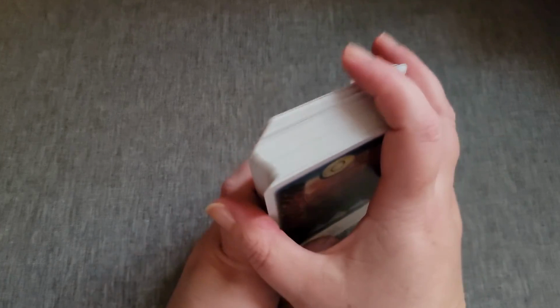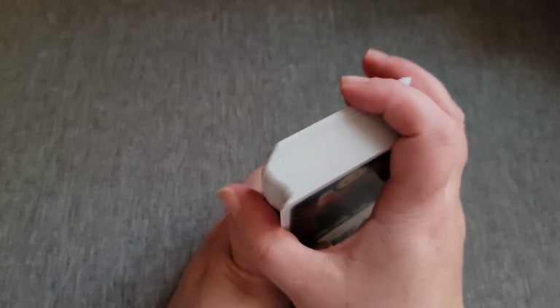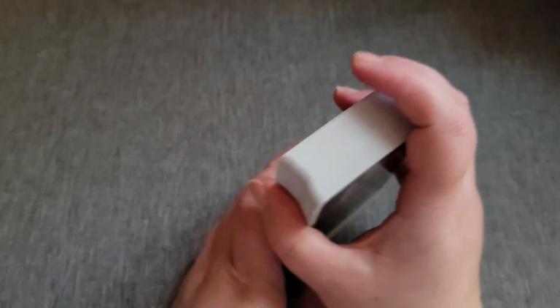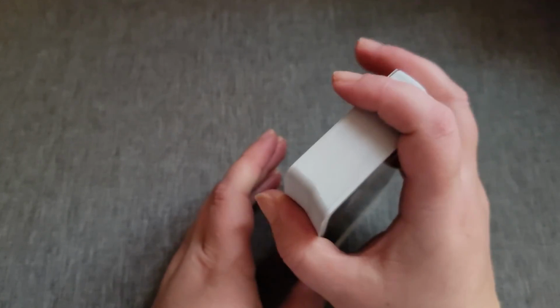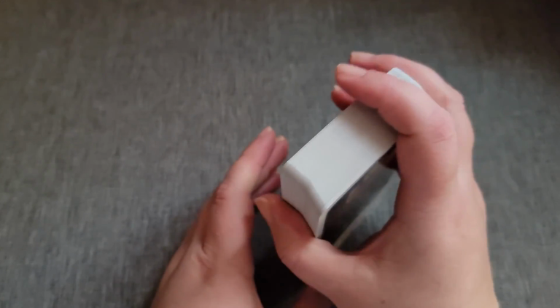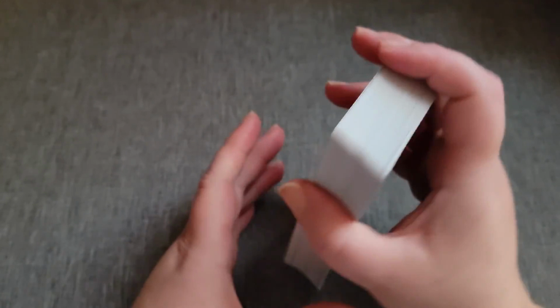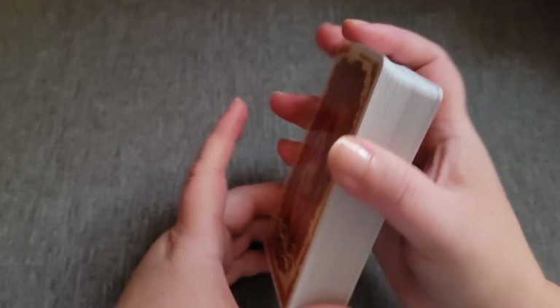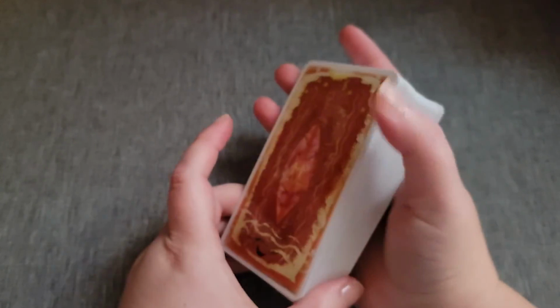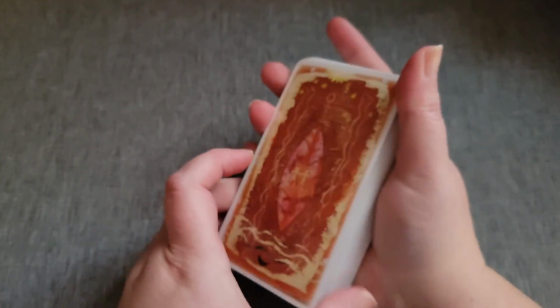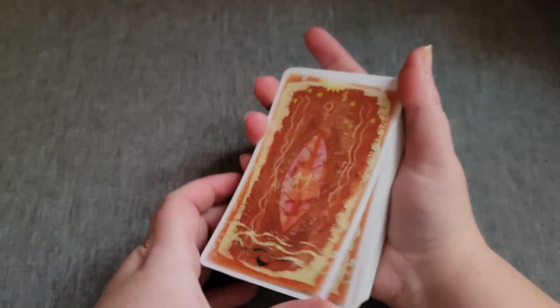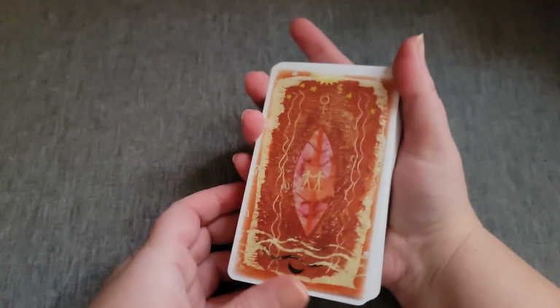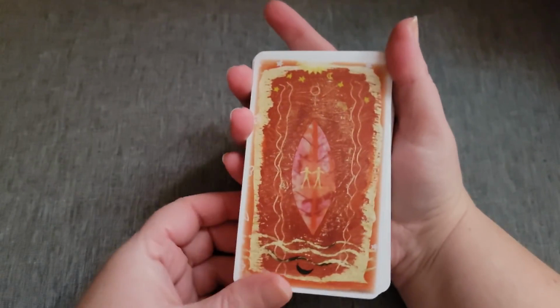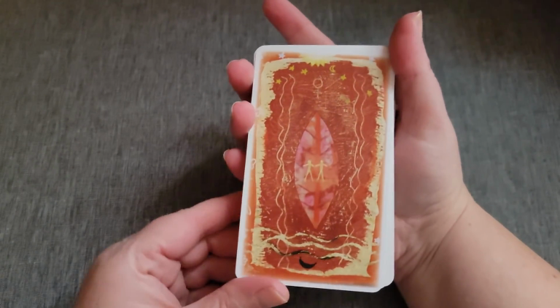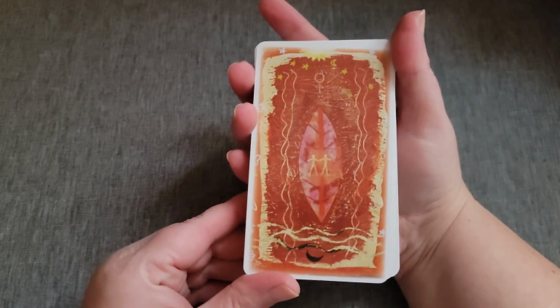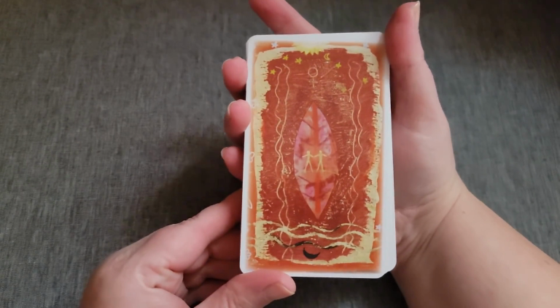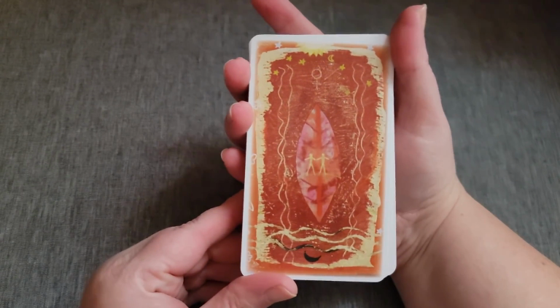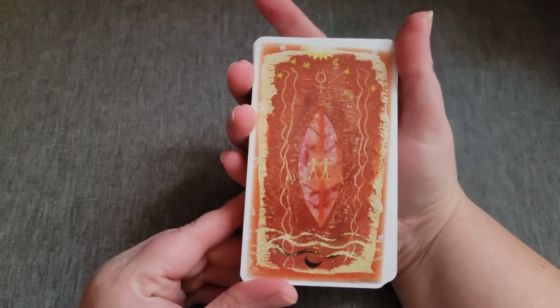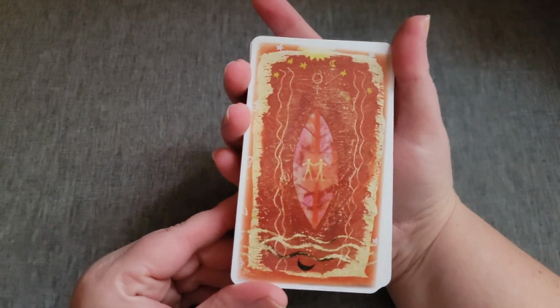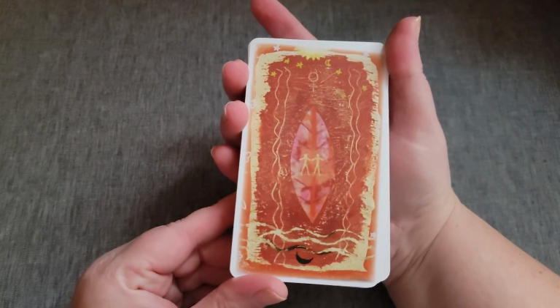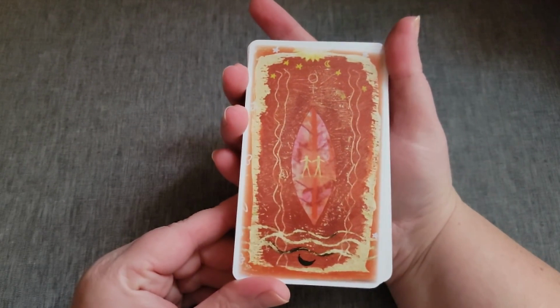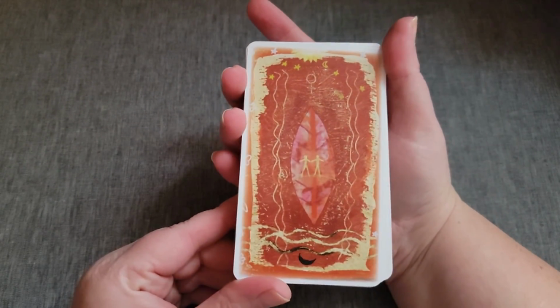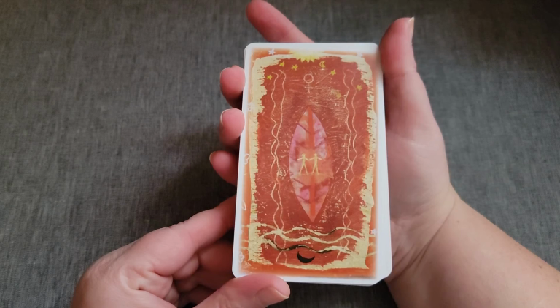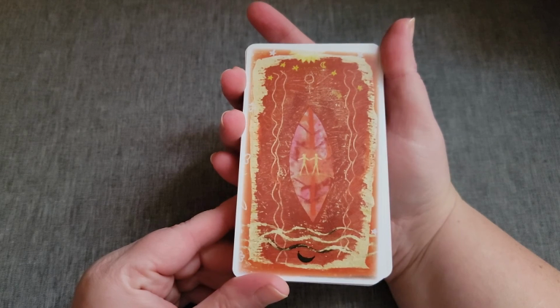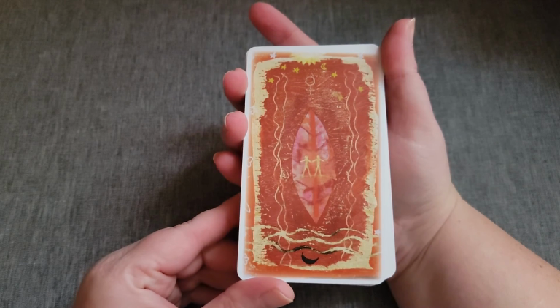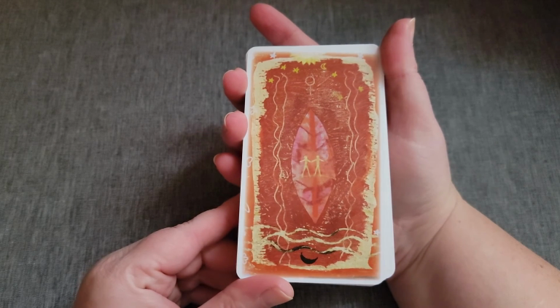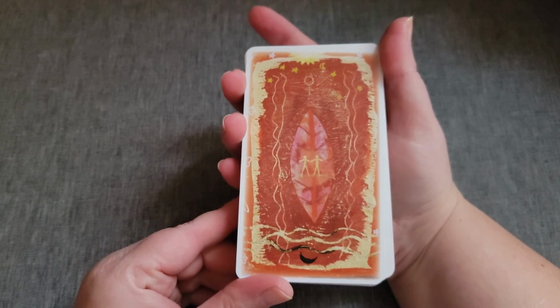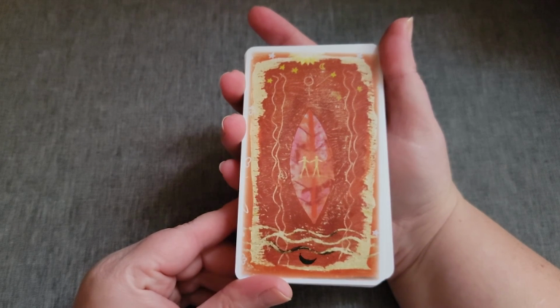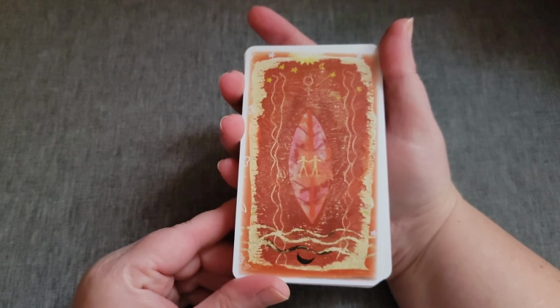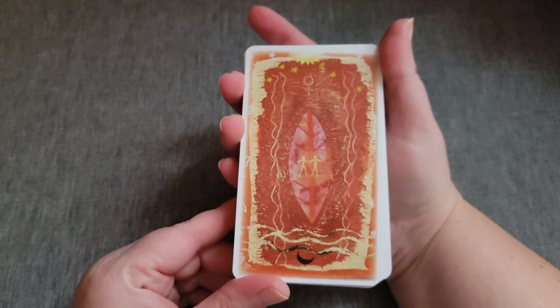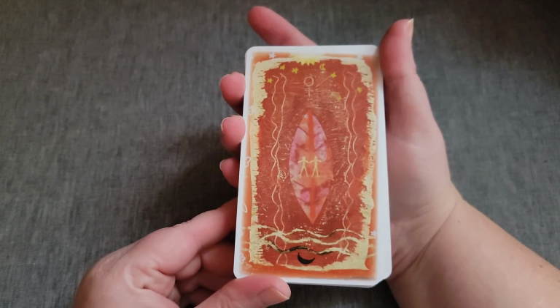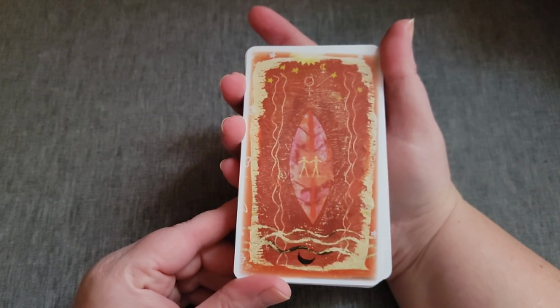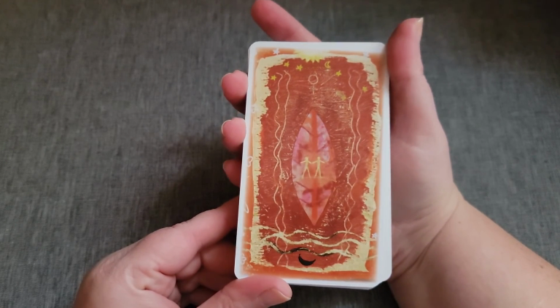It's got these two extra cards. The backs are not reversible, but it's close enough that if you're not paying attention.